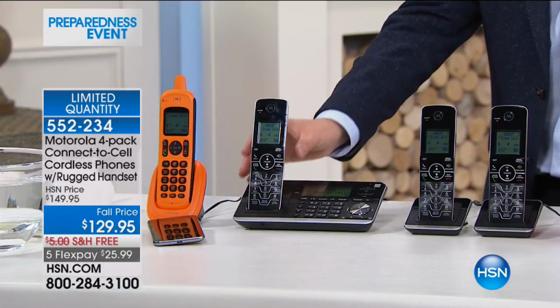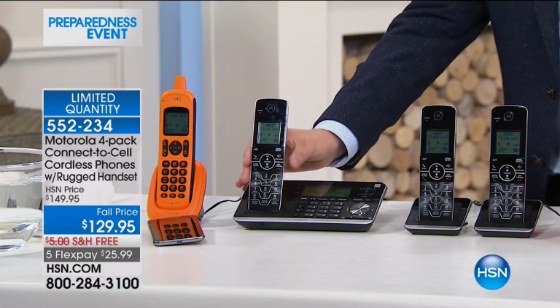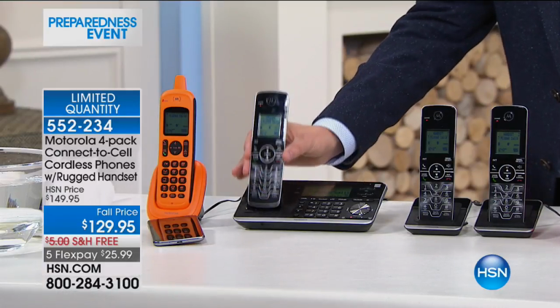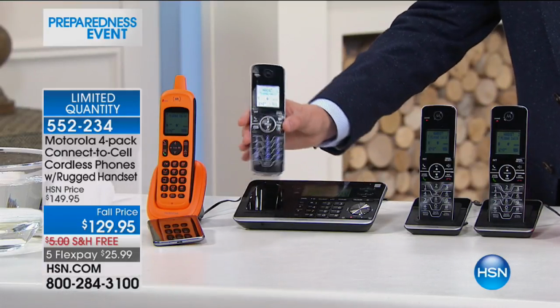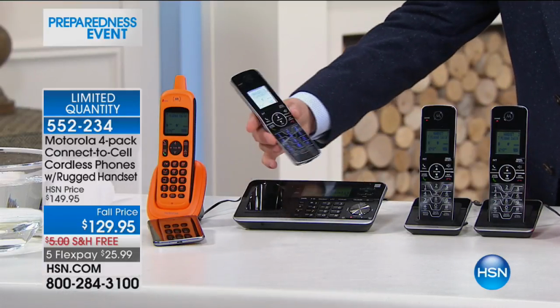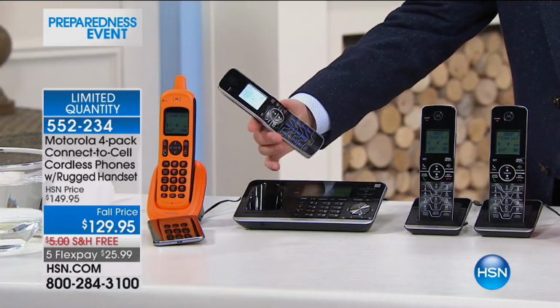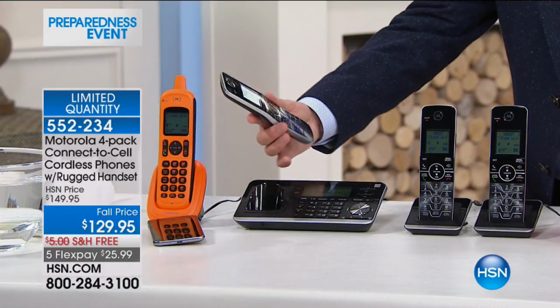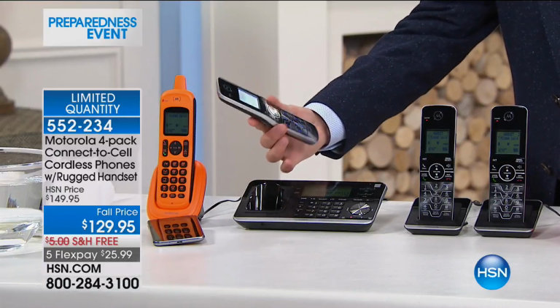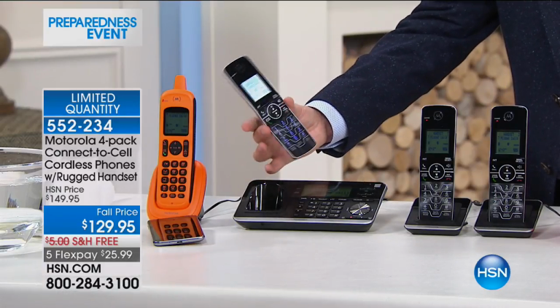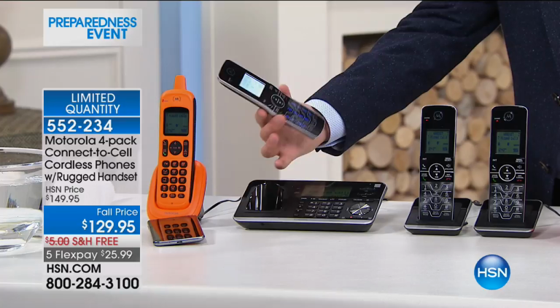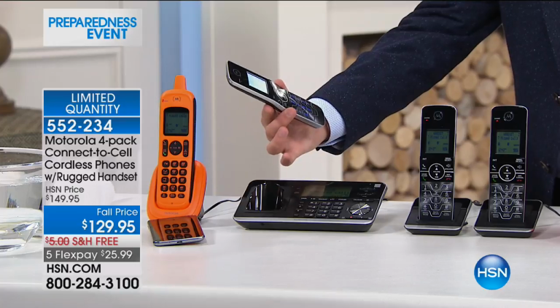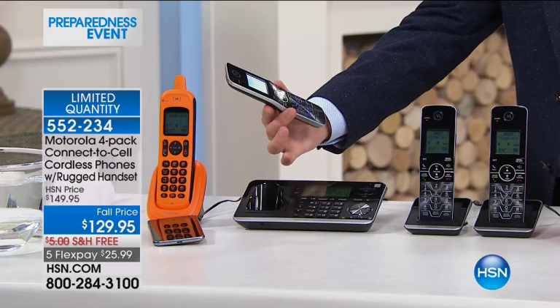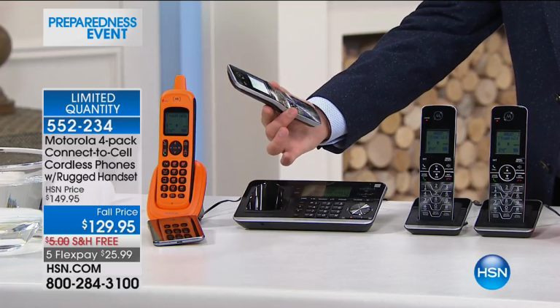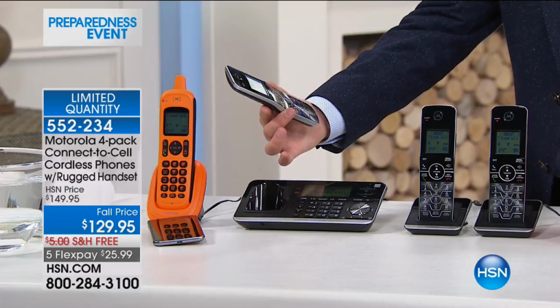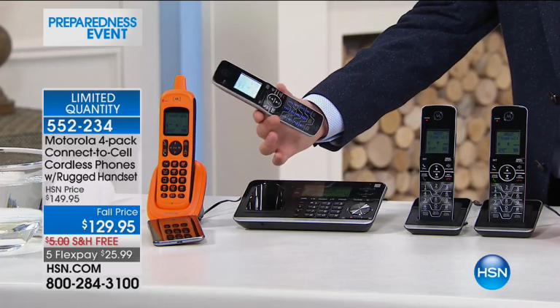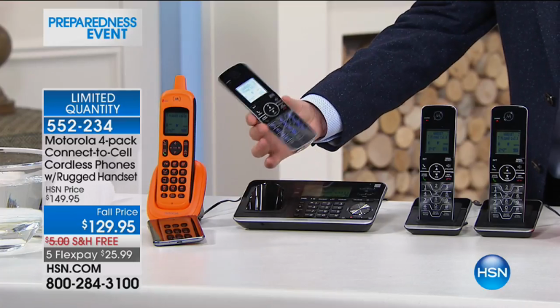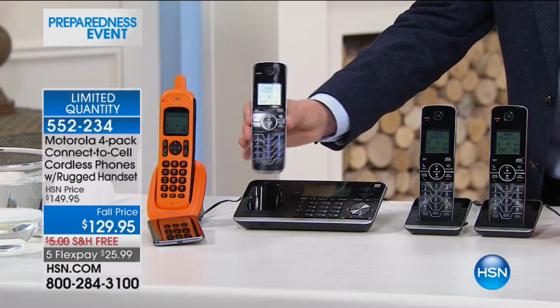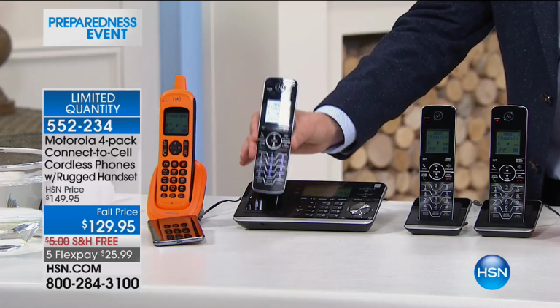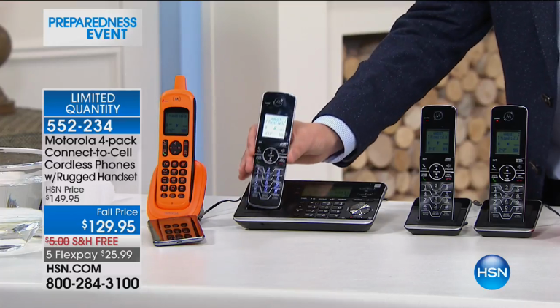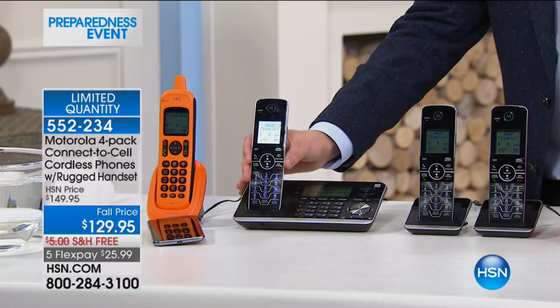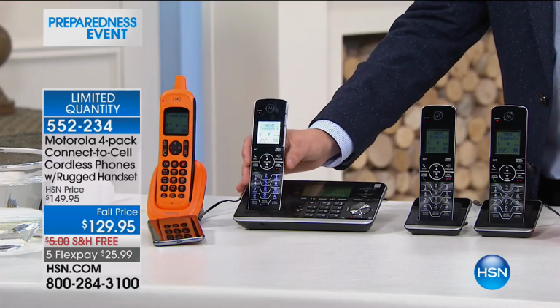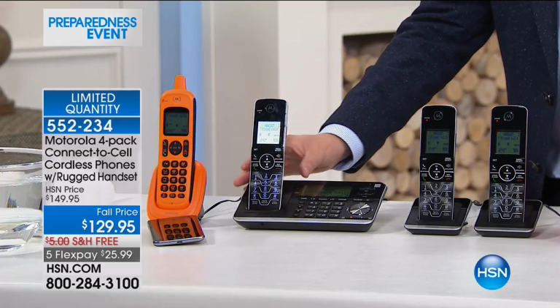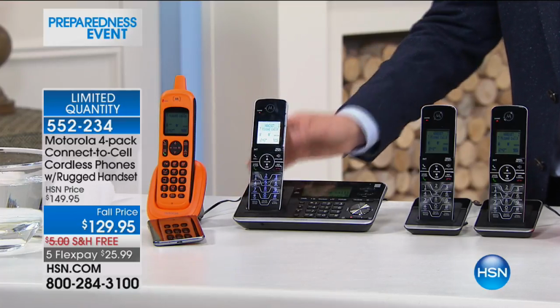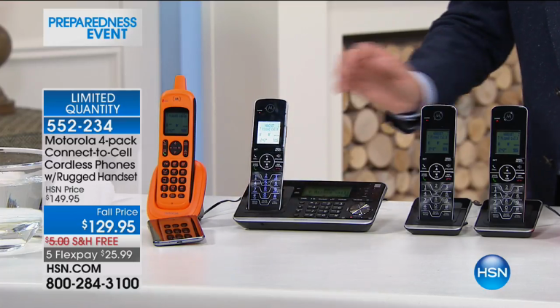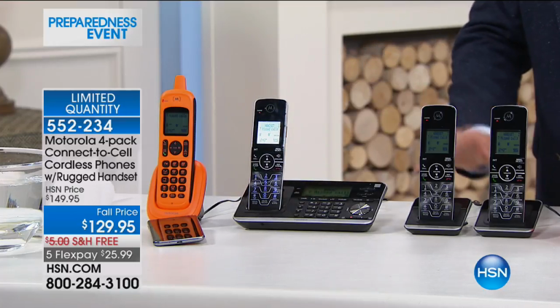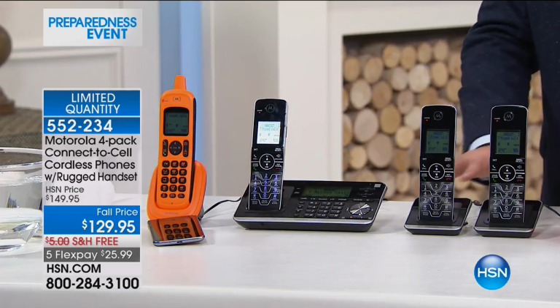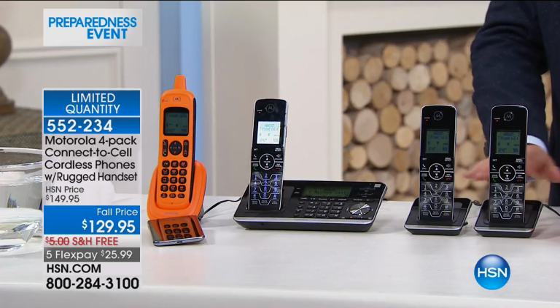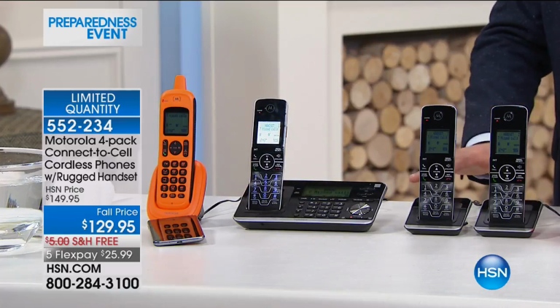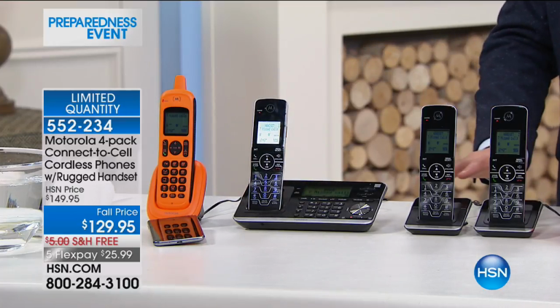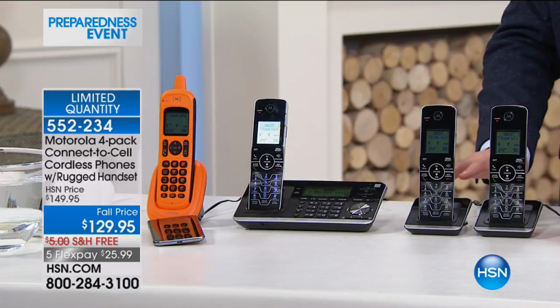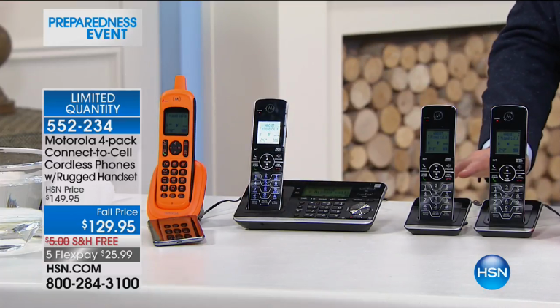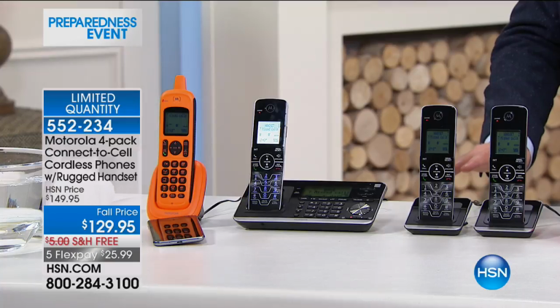You'll notice this is very sleek and slimline. It's one of the most advanced Motorola systems — it looks beautiful. And of course, there are two additional handsets as well.